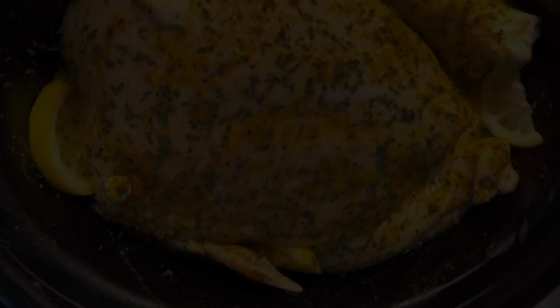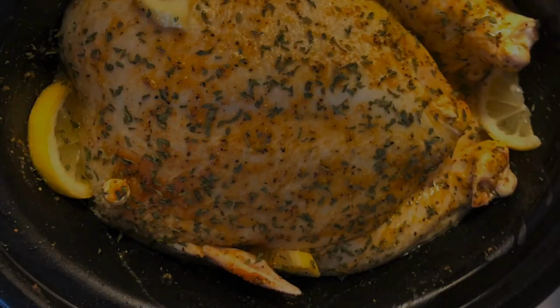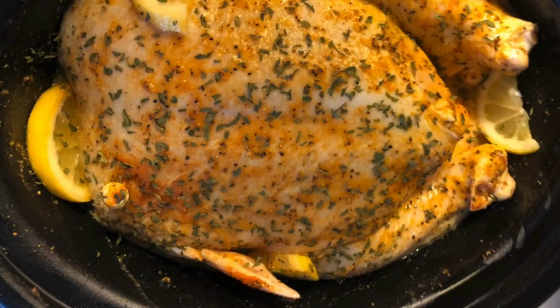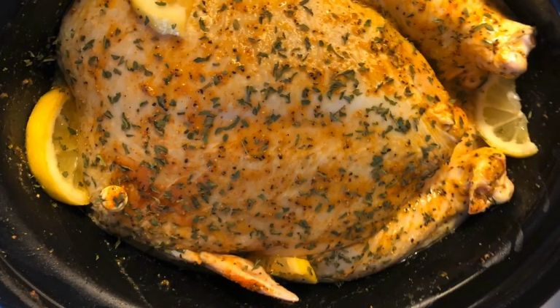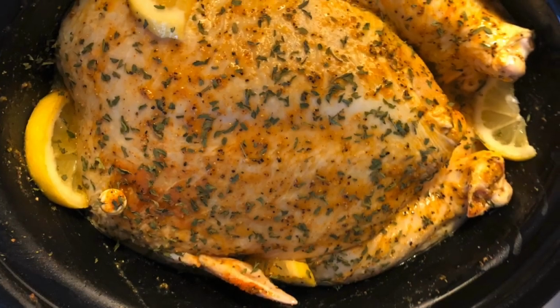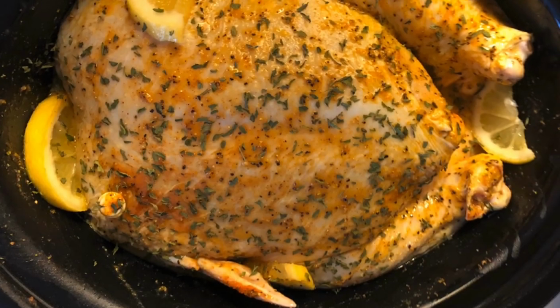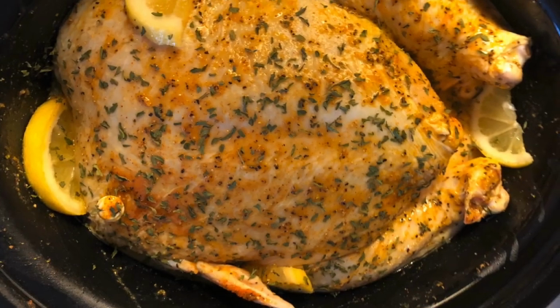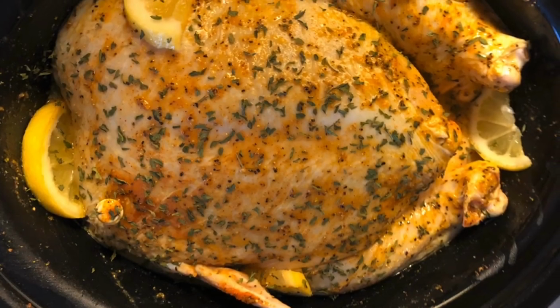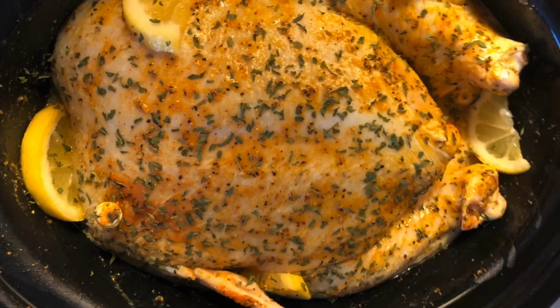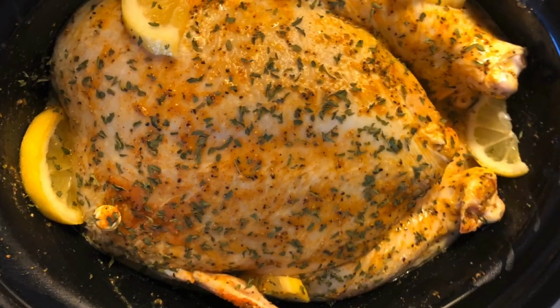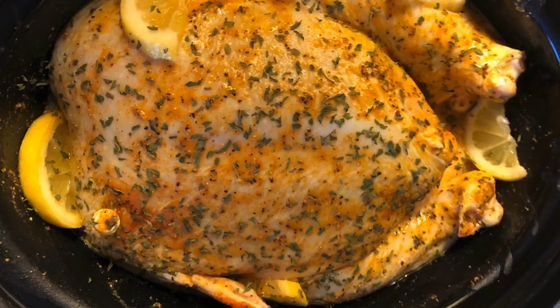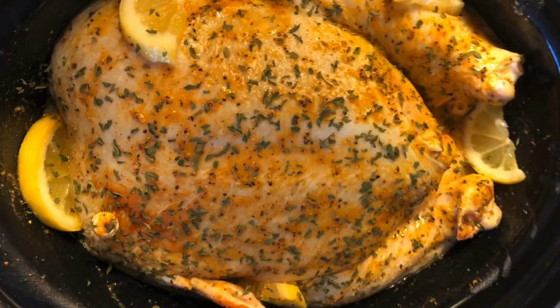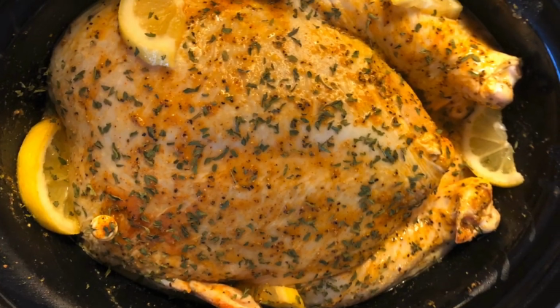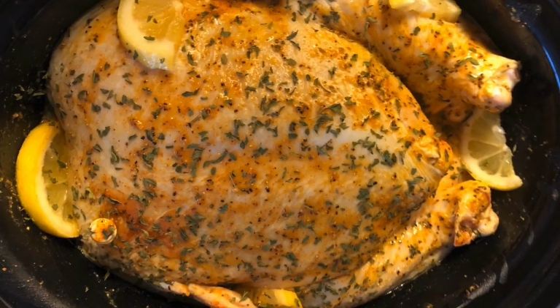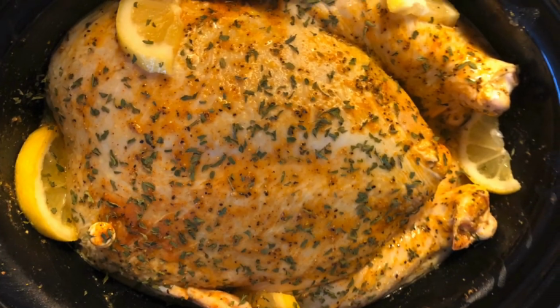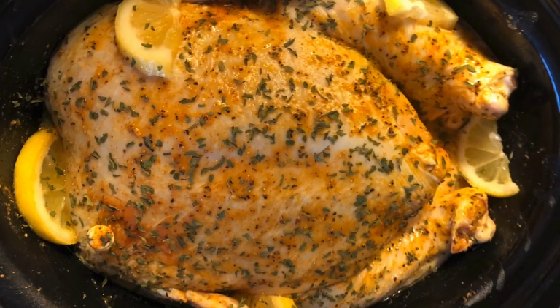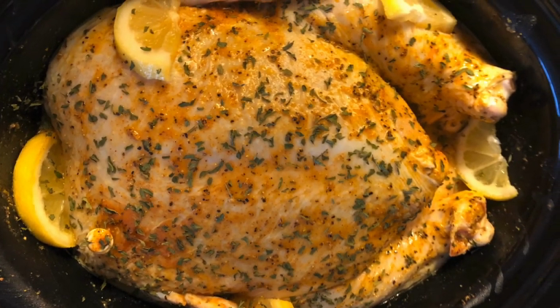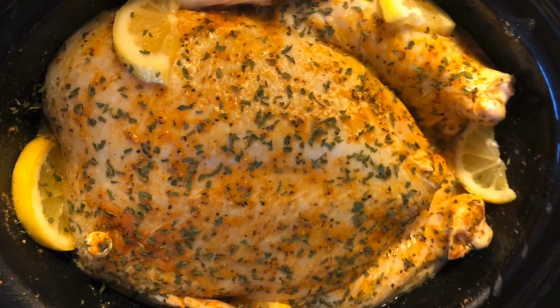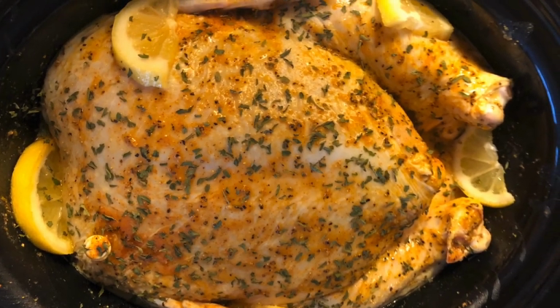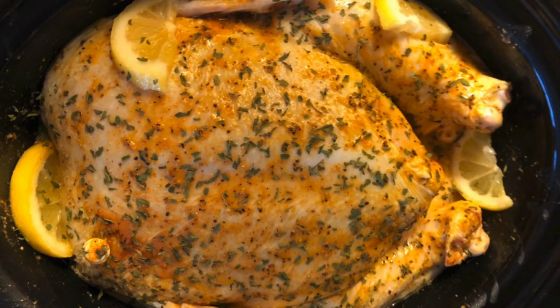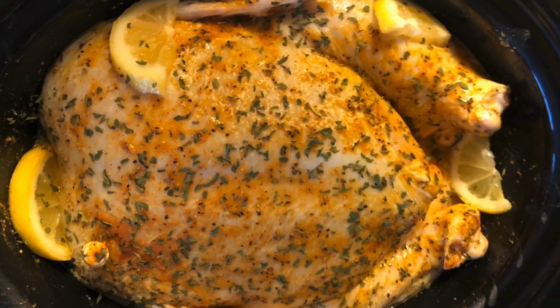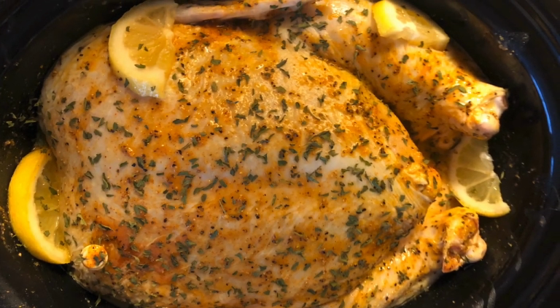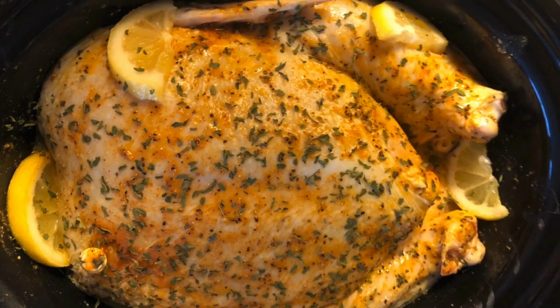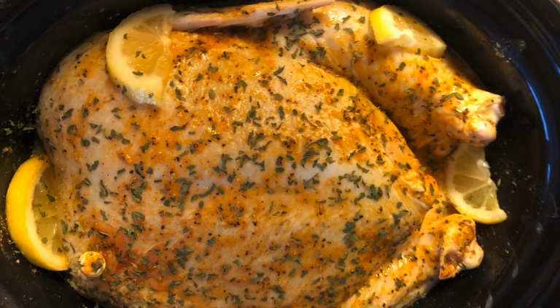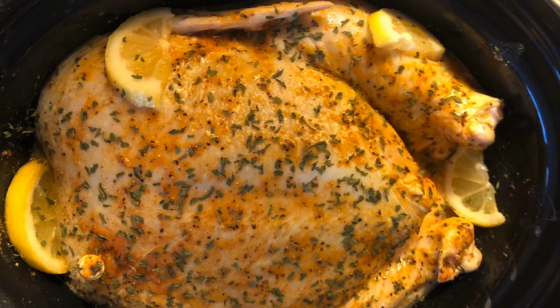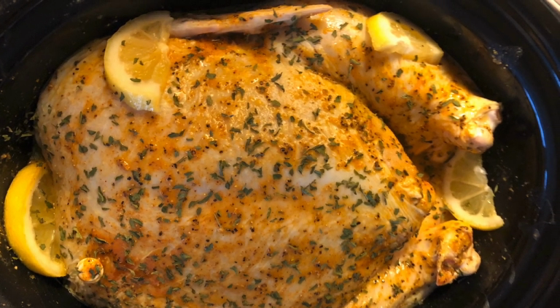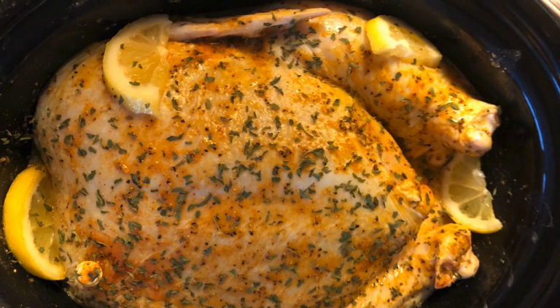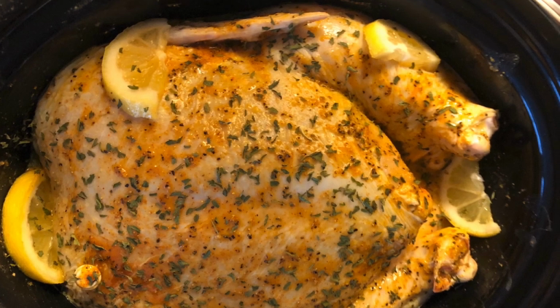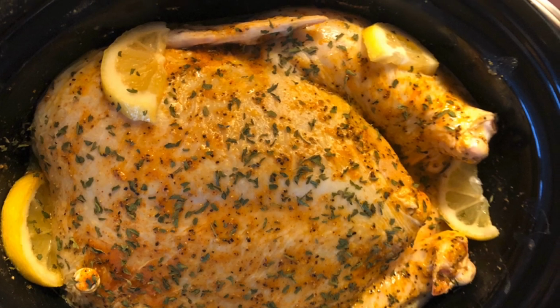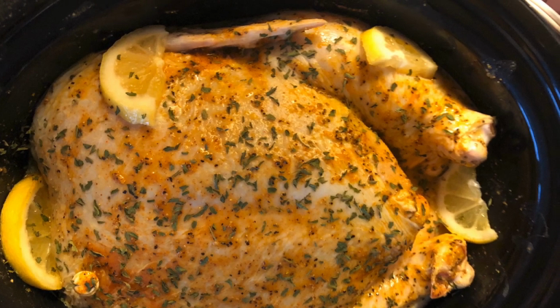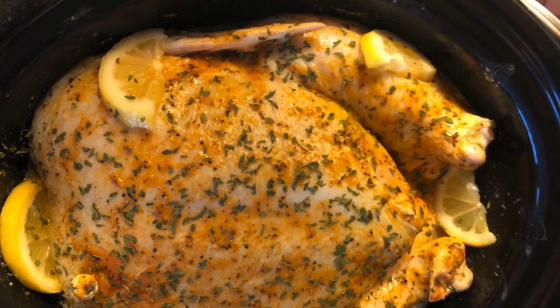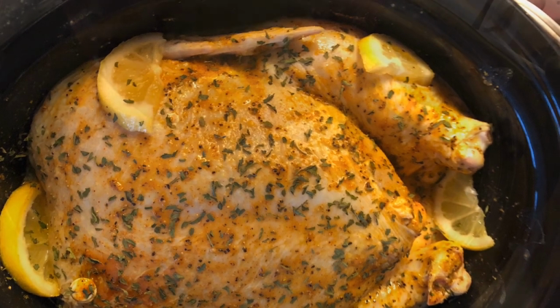Thank you for visiting my channel Thinking Like a Virtuous Woman. Today I am showing you how I prepare lemon pepper chicken.